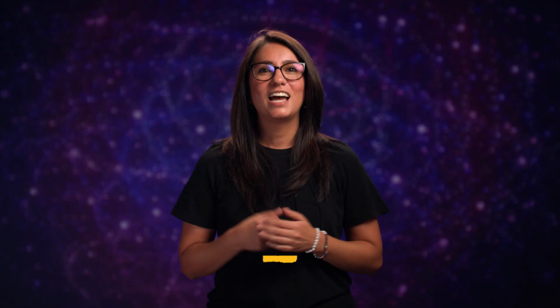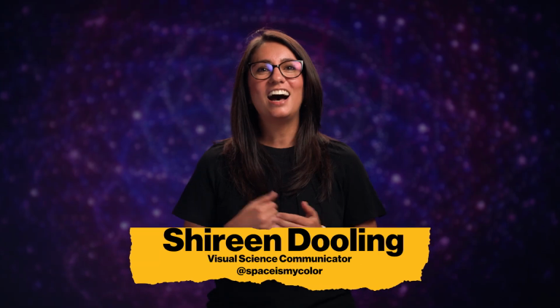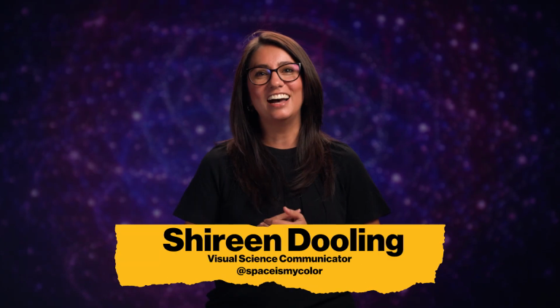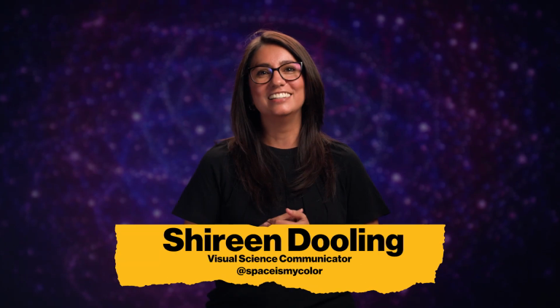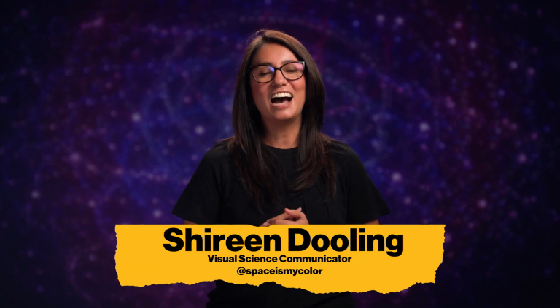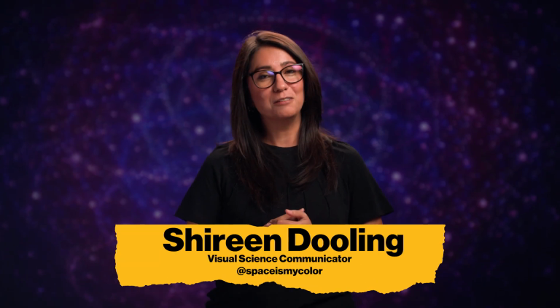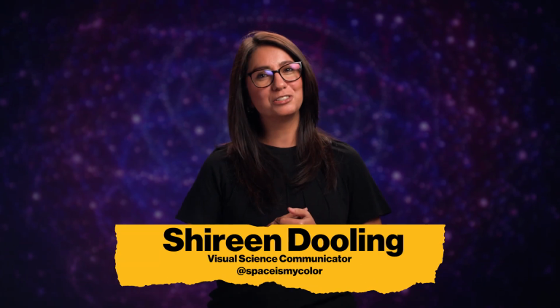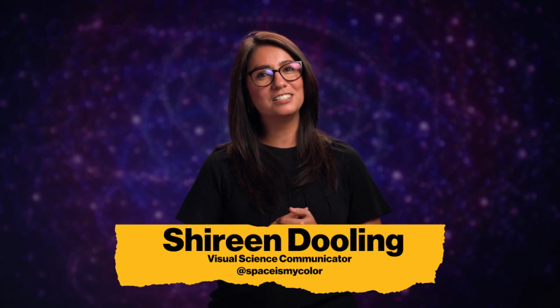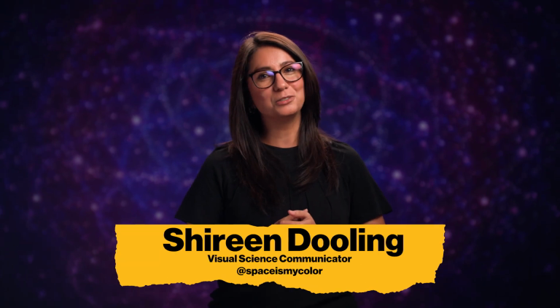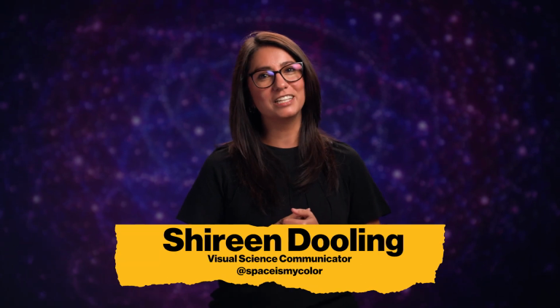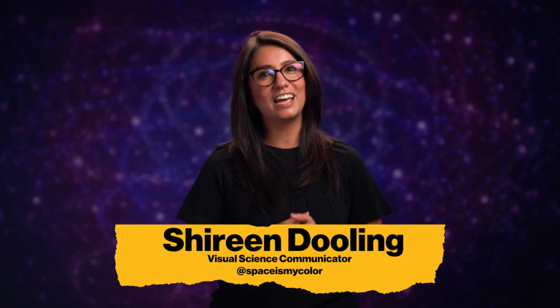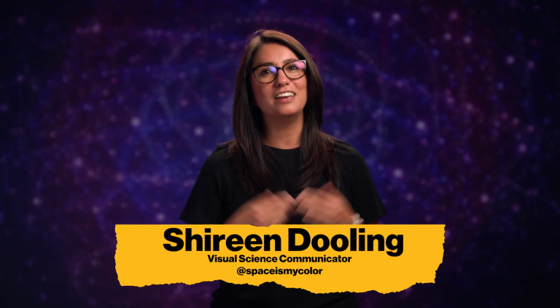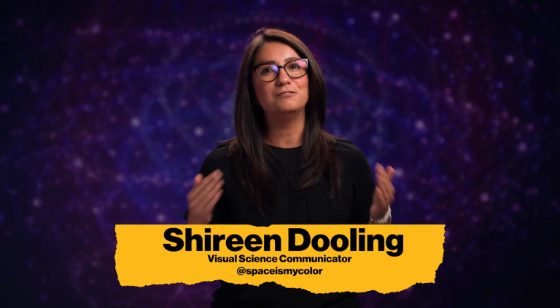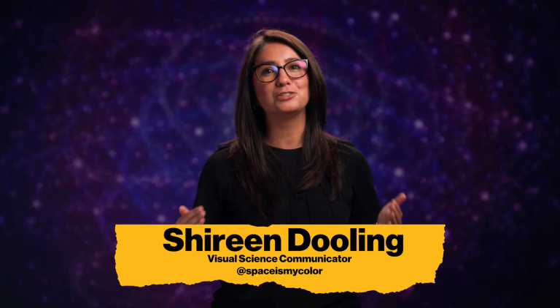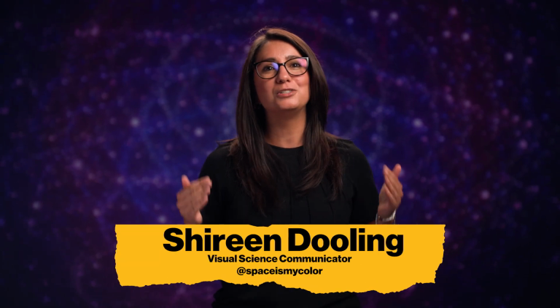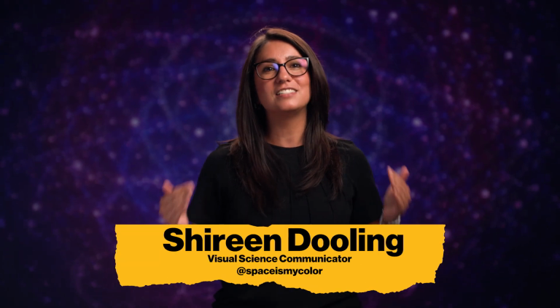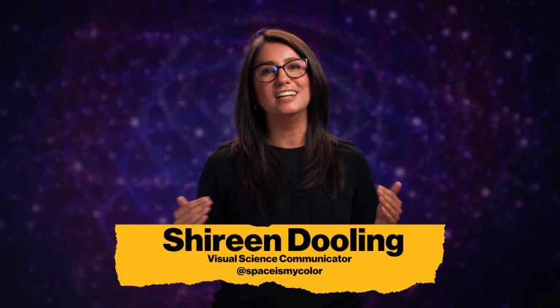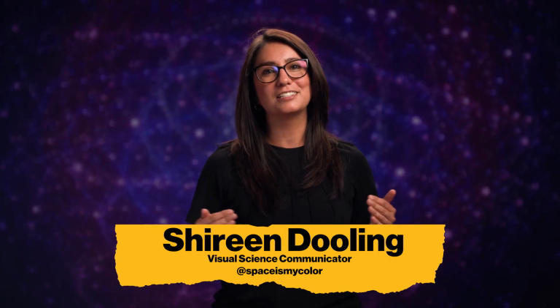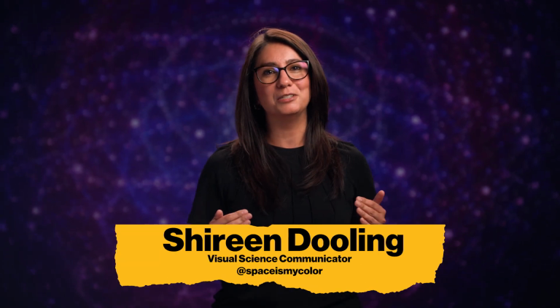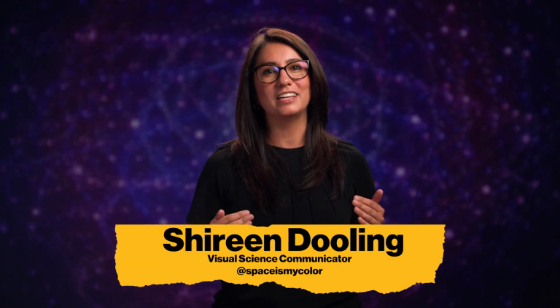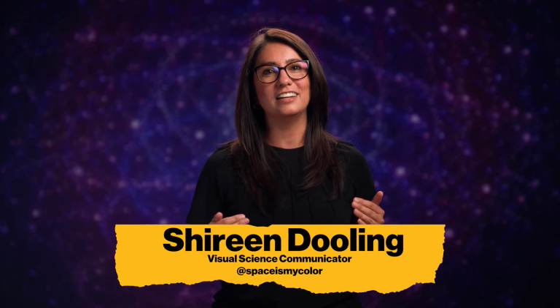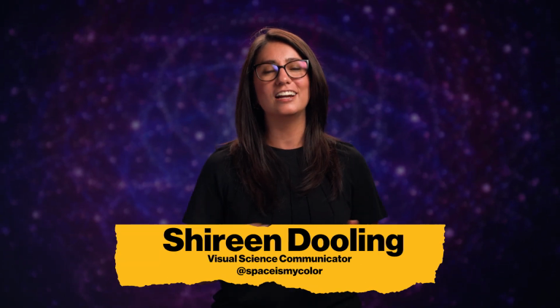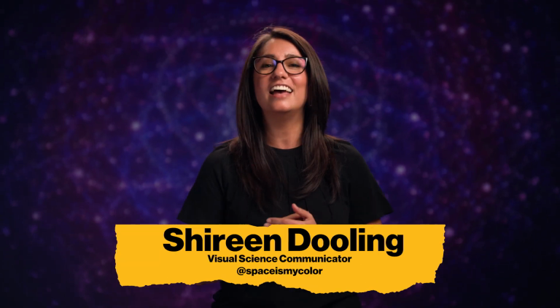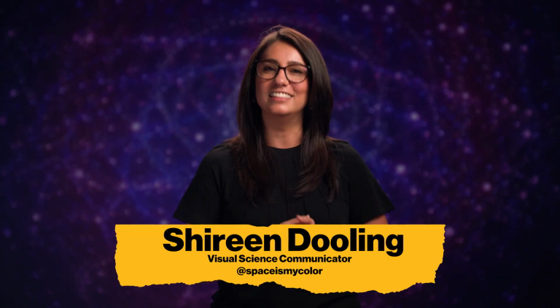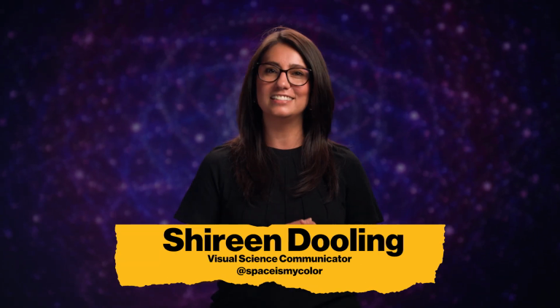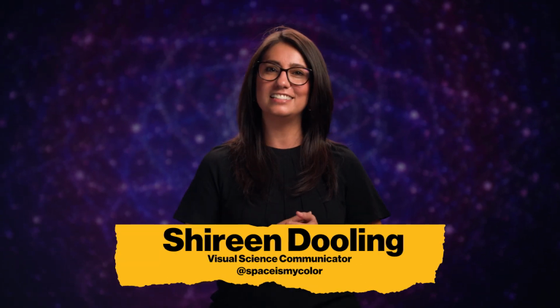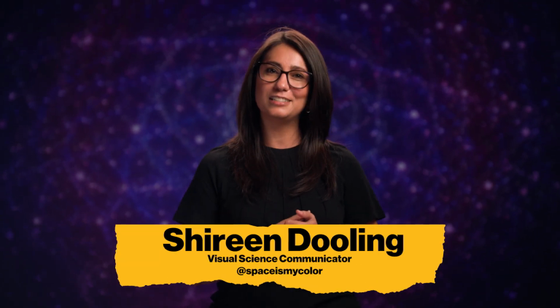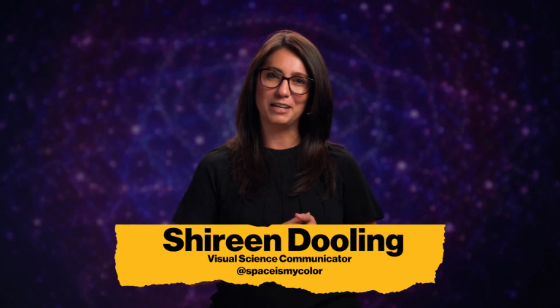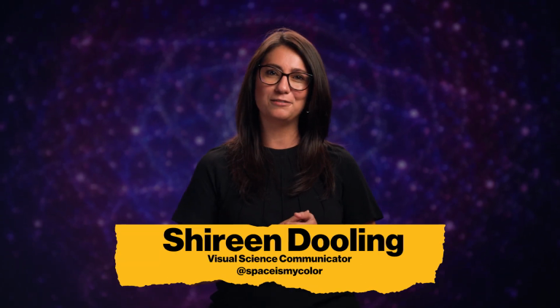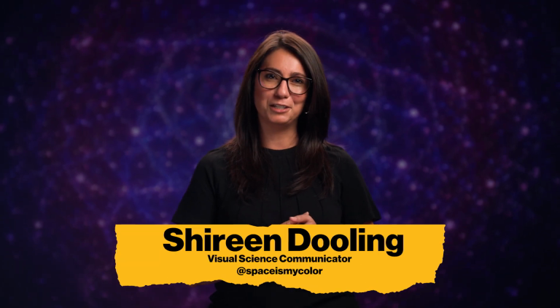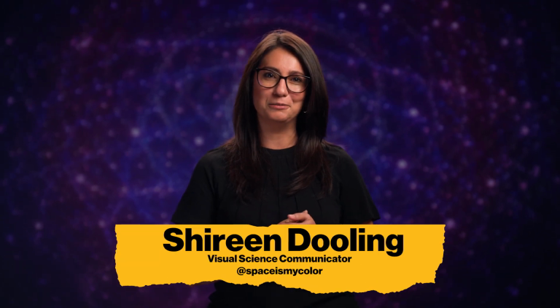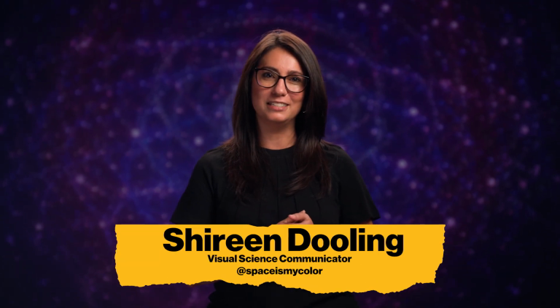Hi, I'm Shireen Dooling, a visual science communicator, and this is Space for Humans.